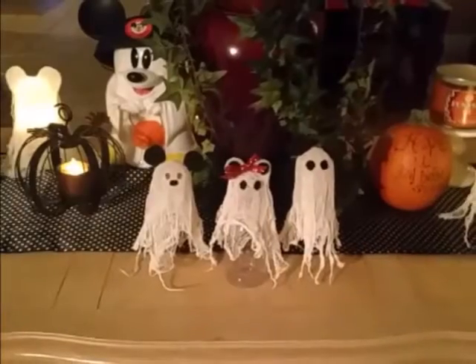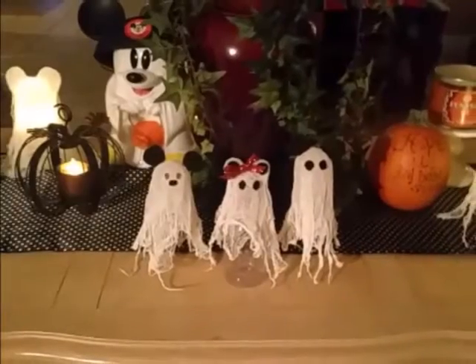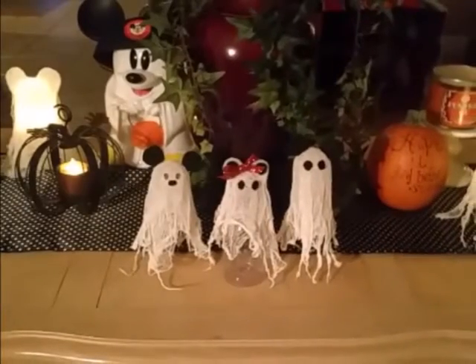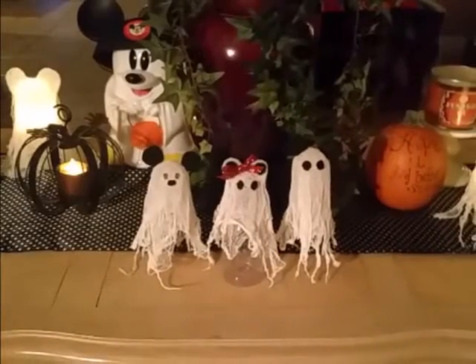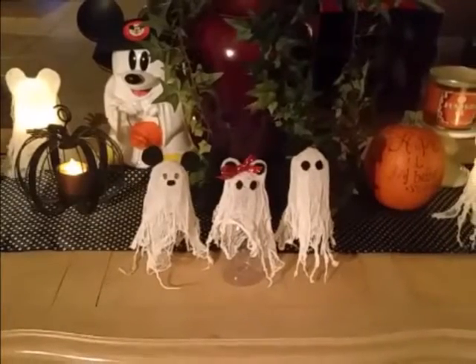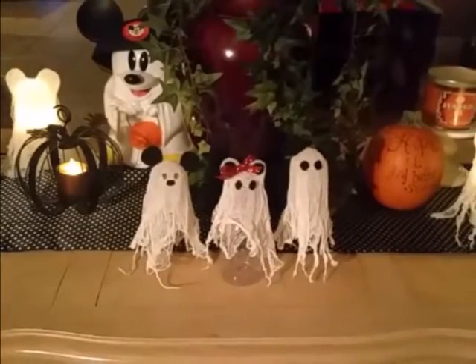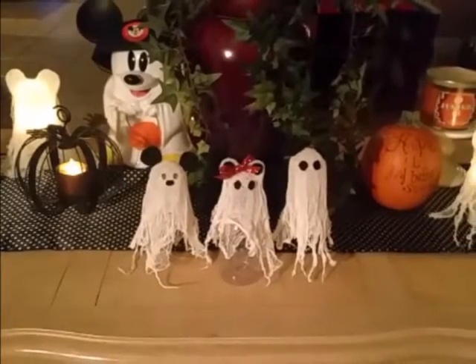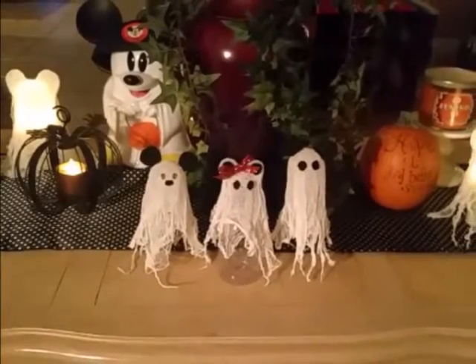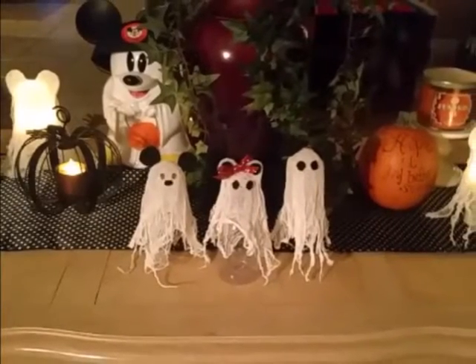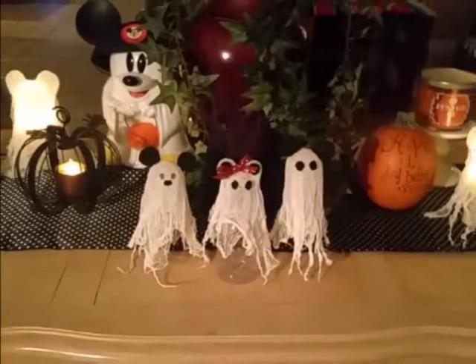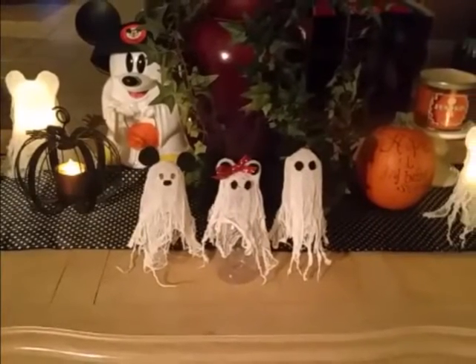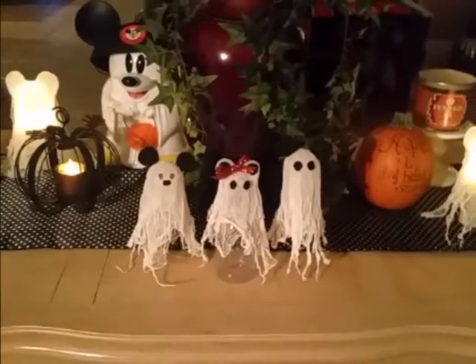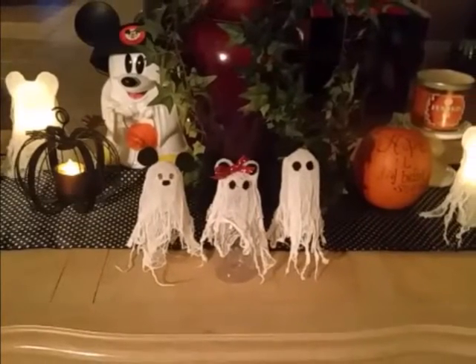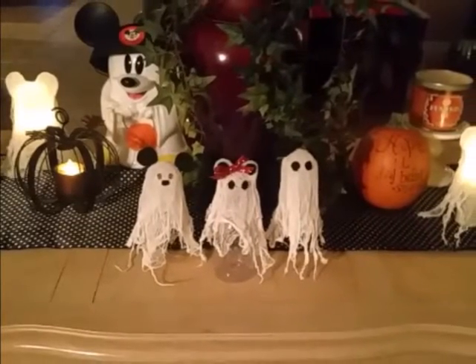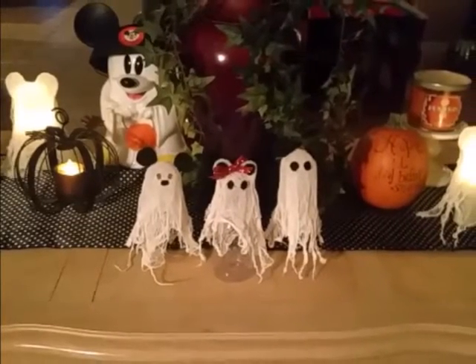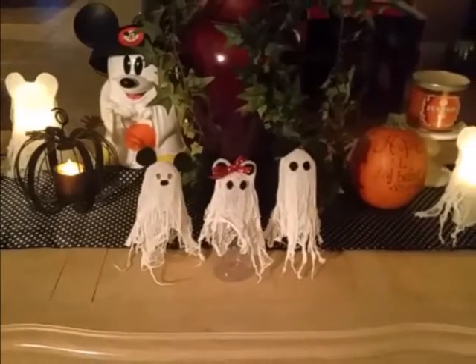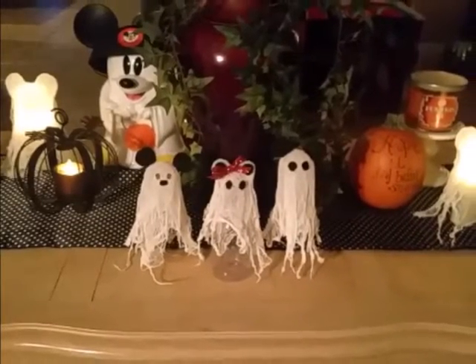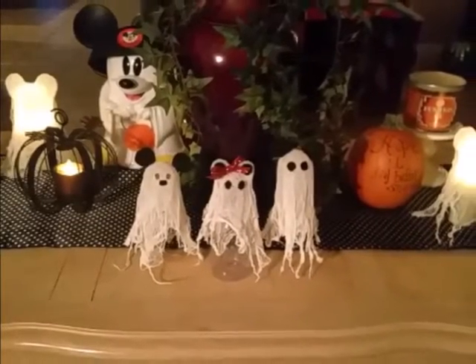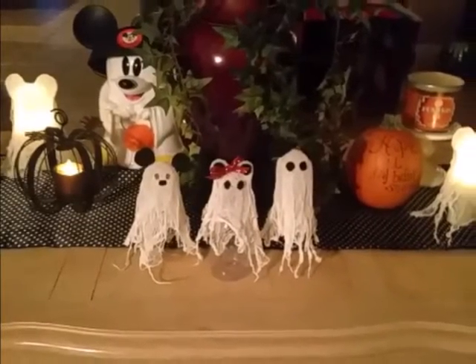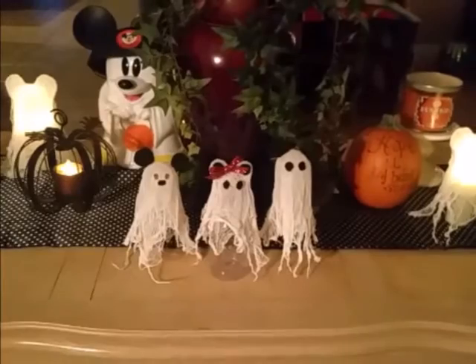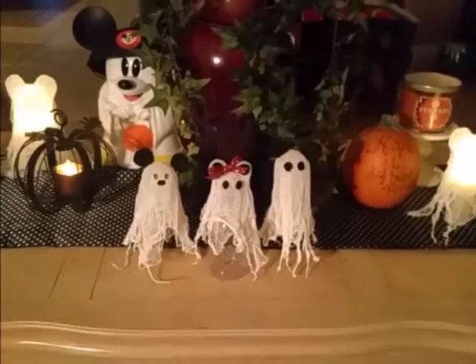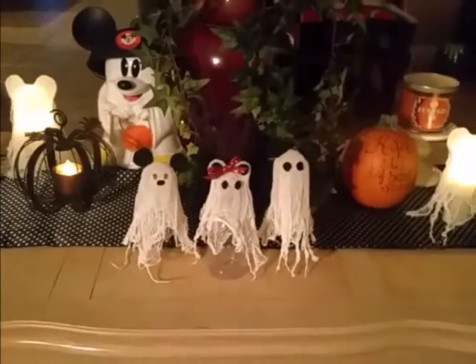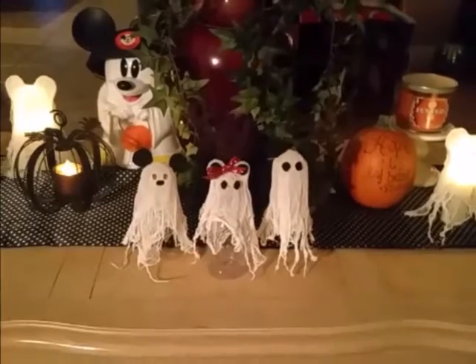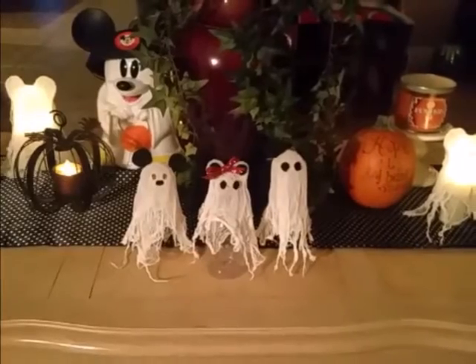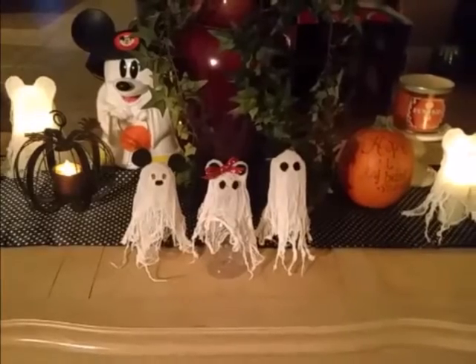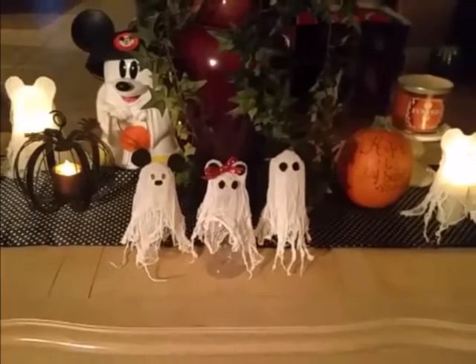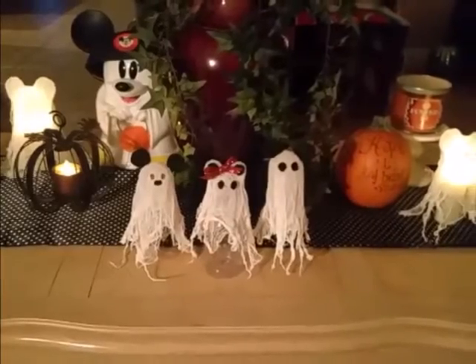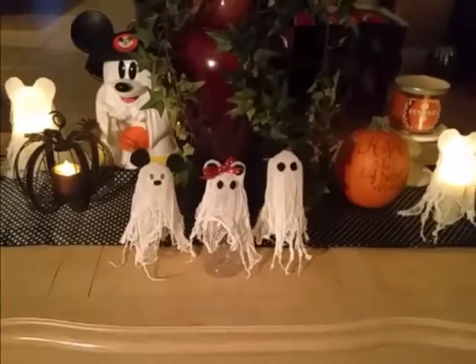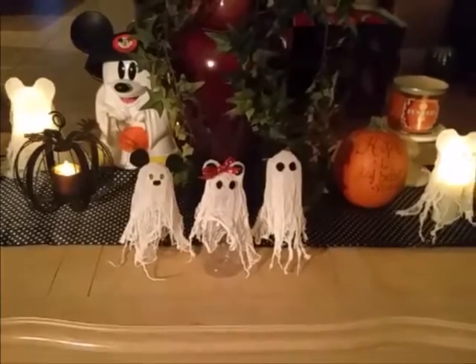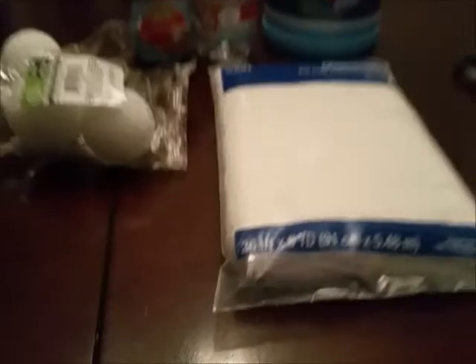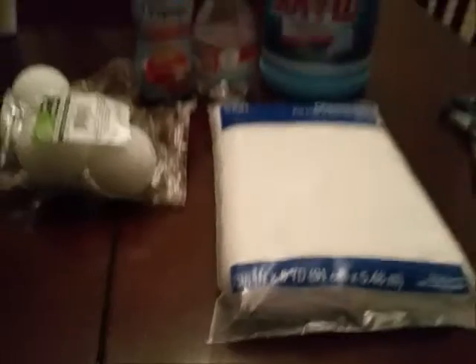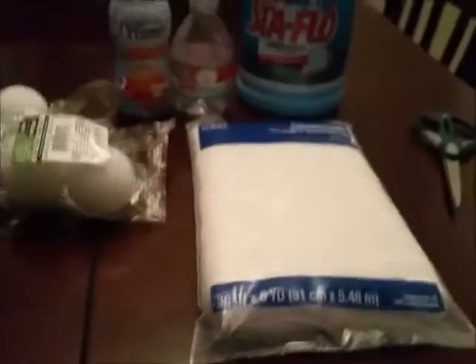Today we're going to make these Mickey ghosts, so if you want to see how I made them, keep watching.